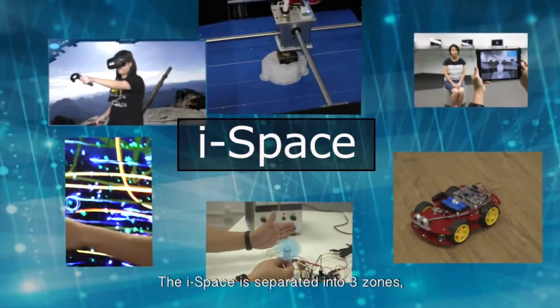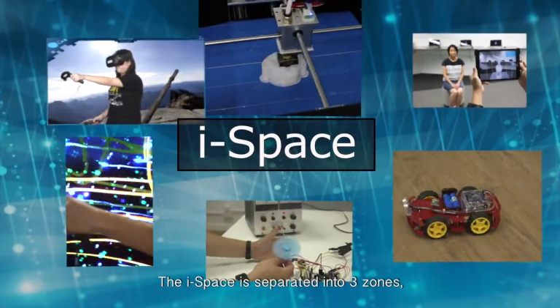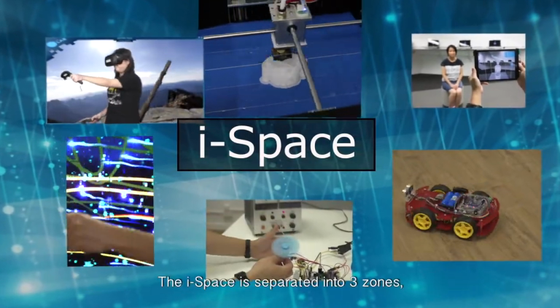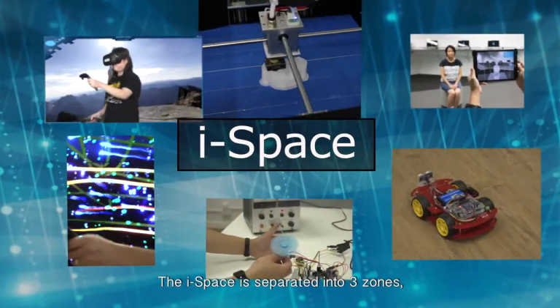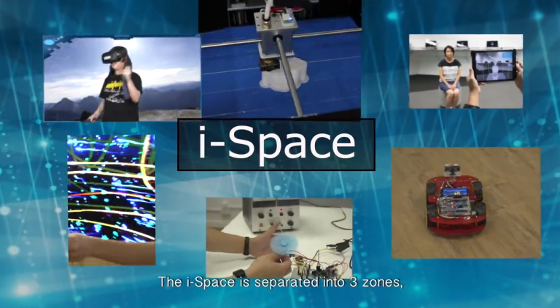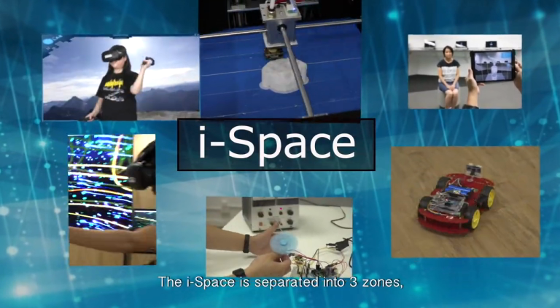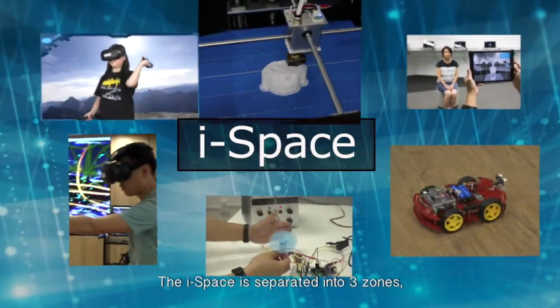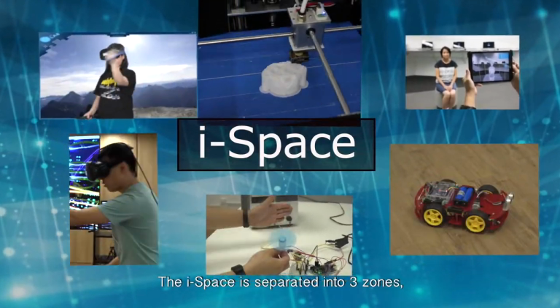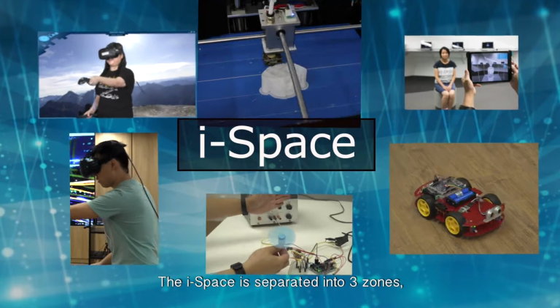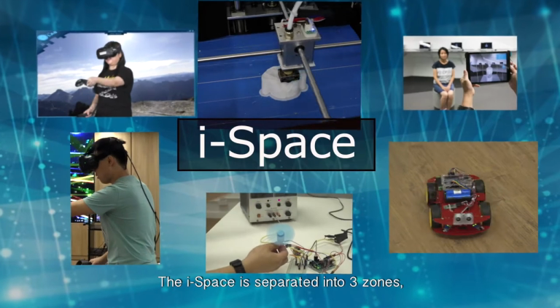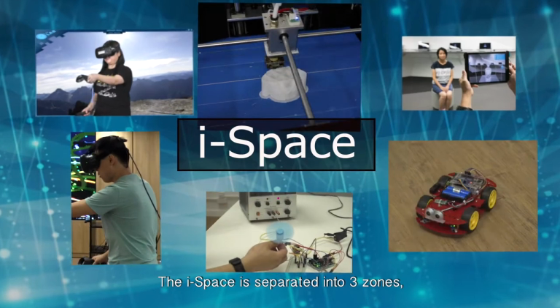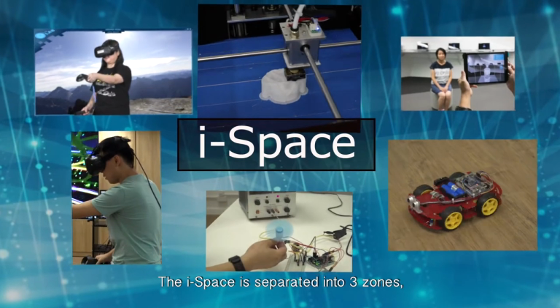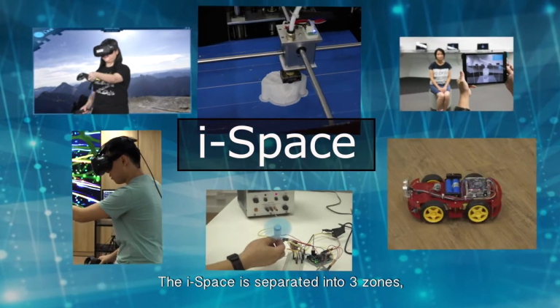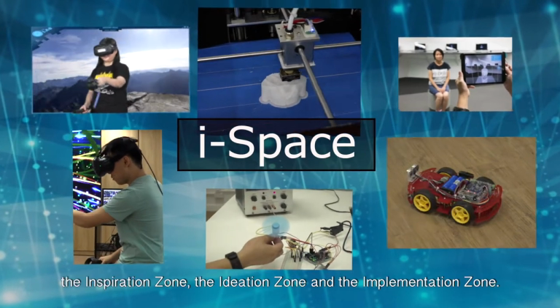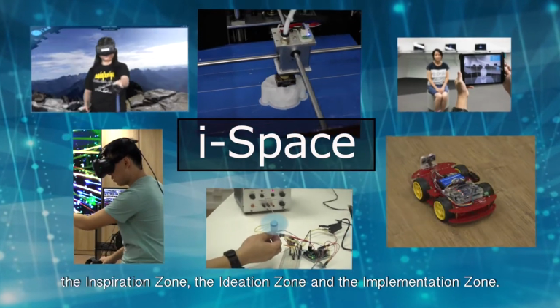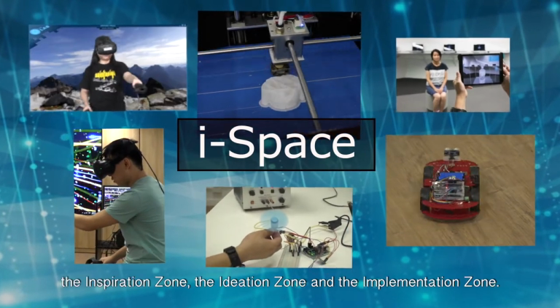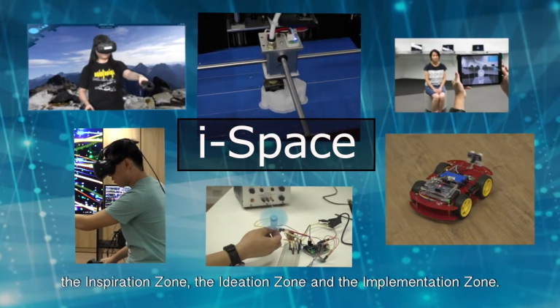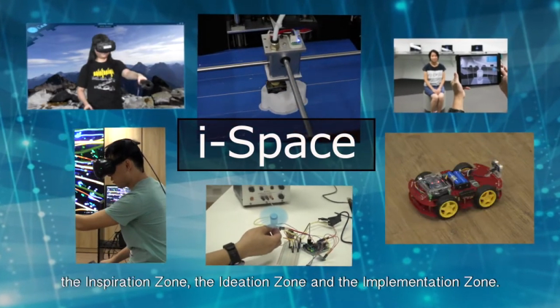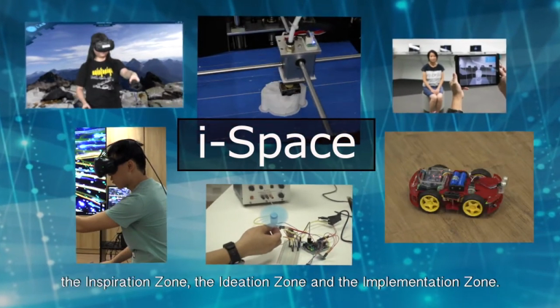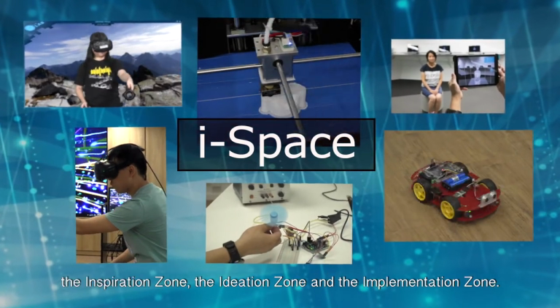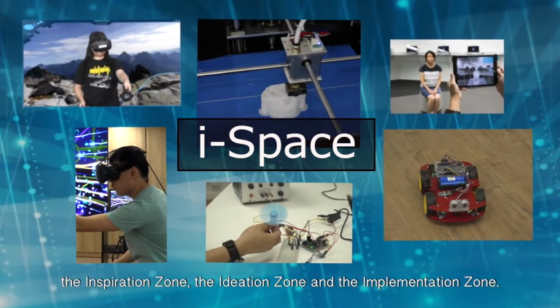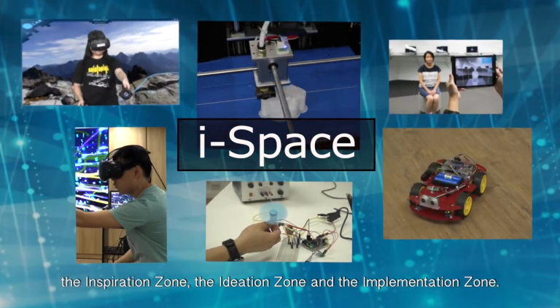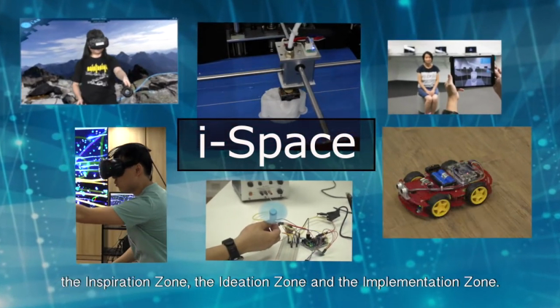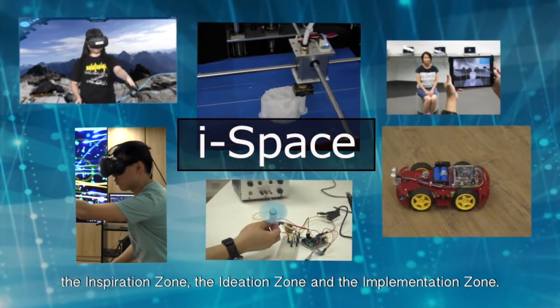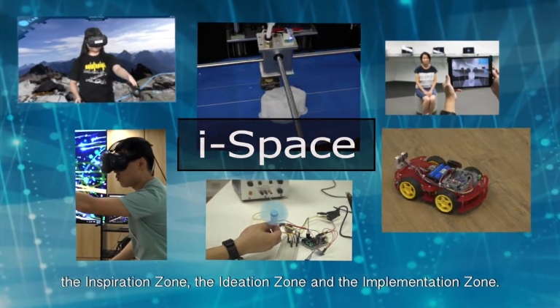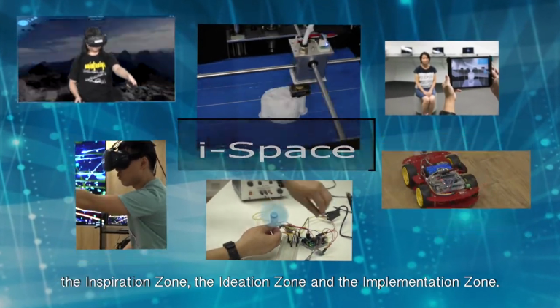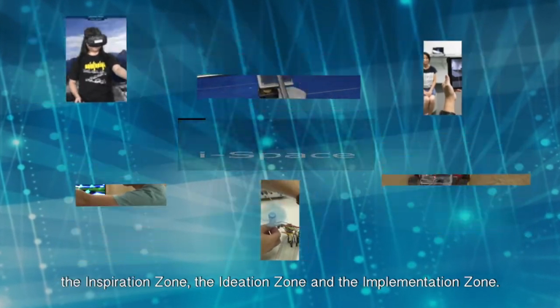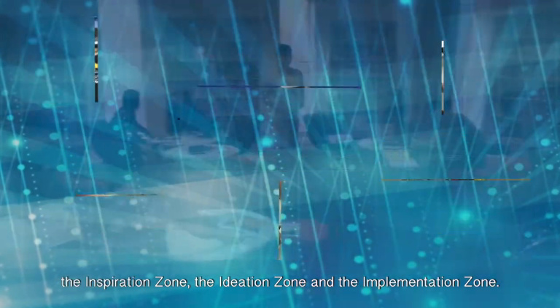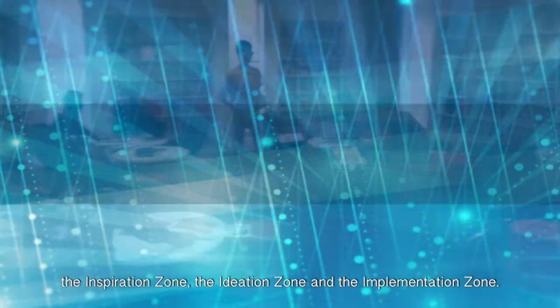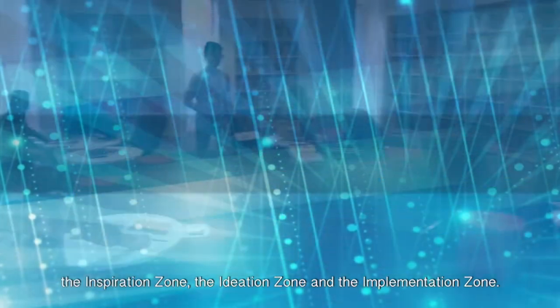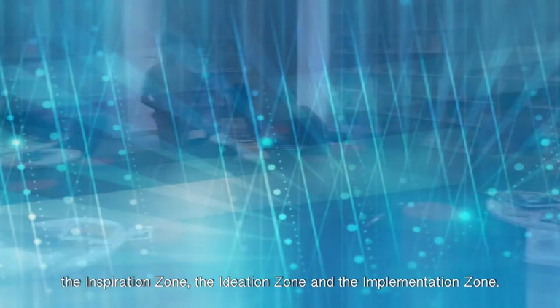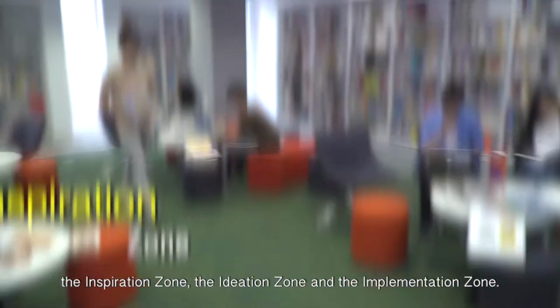The iSpace is separated into three zones: the Inspiration Zone, the Ideation Zone, and the Implementation Zone.